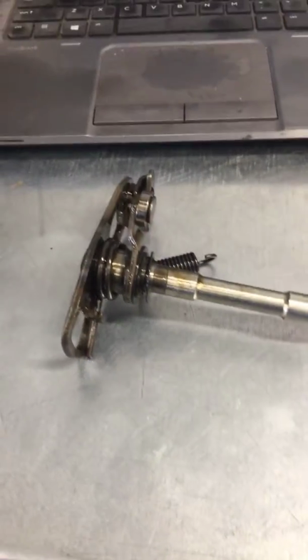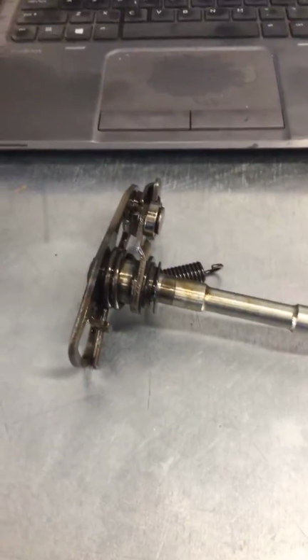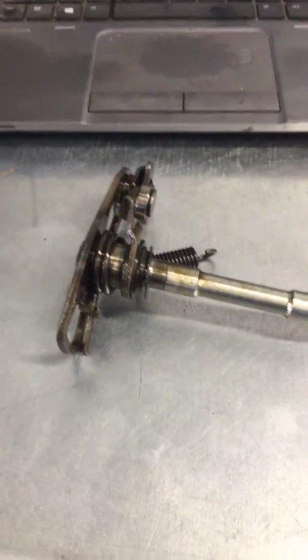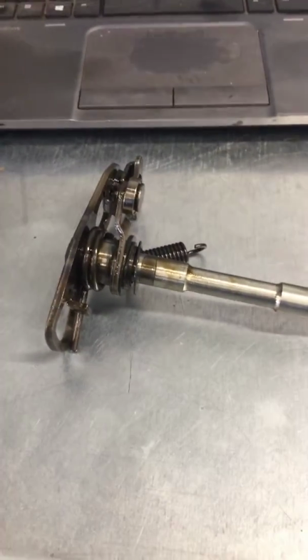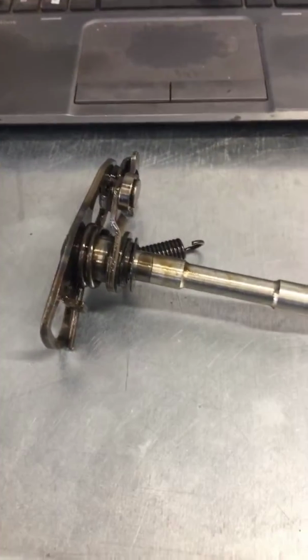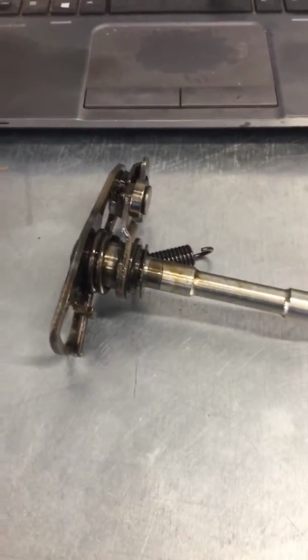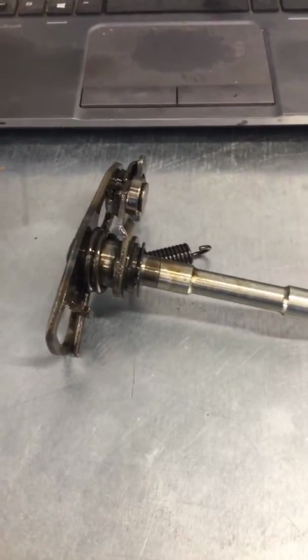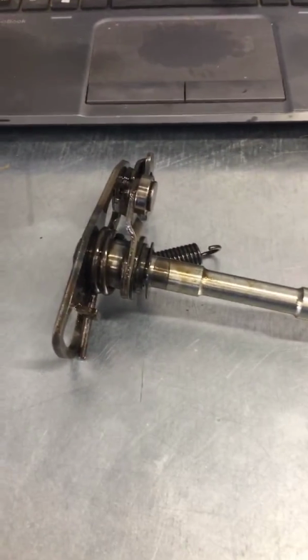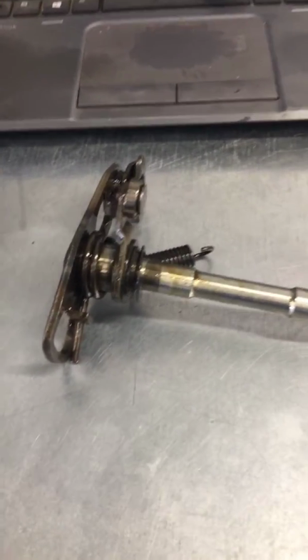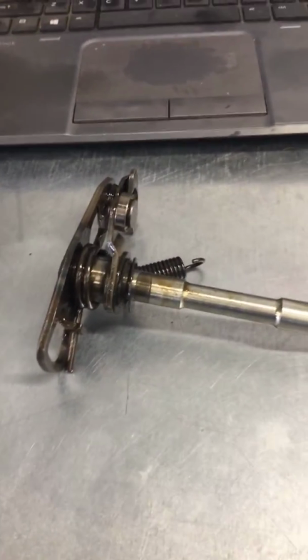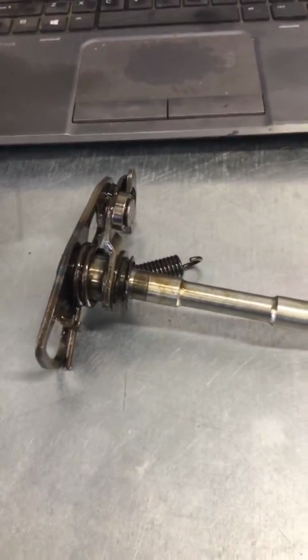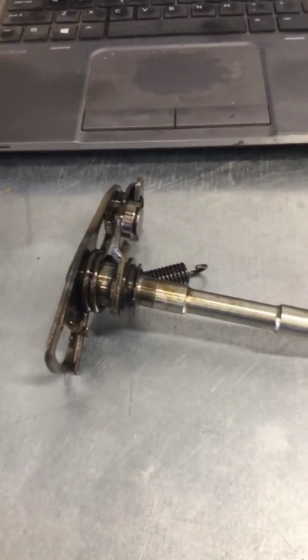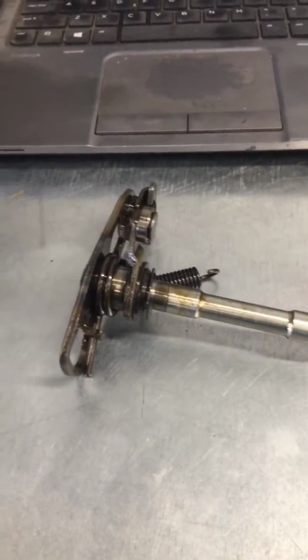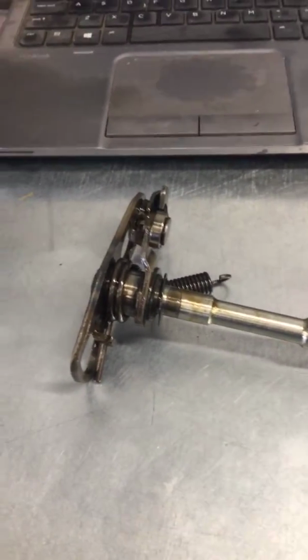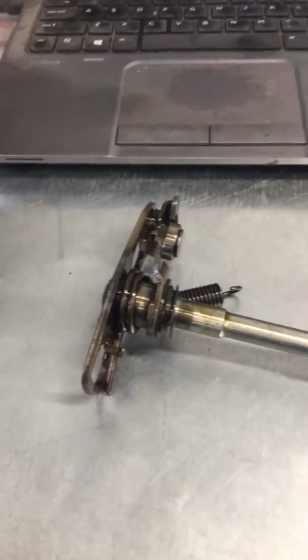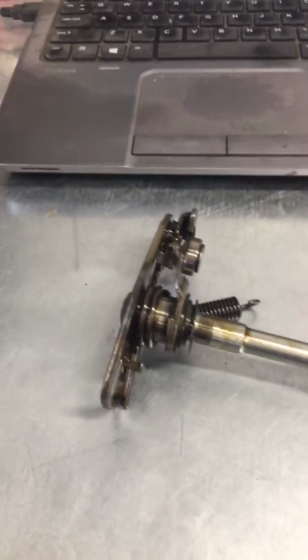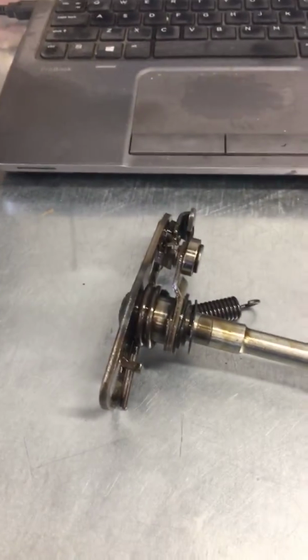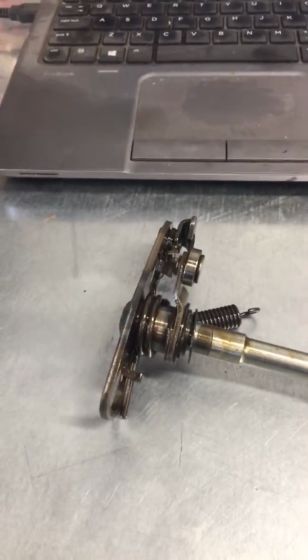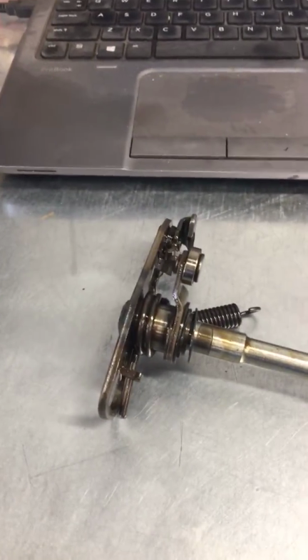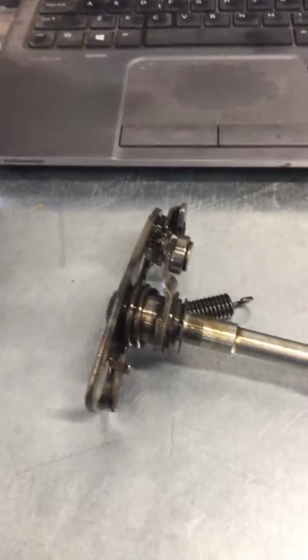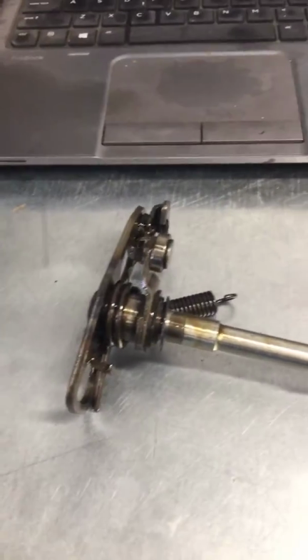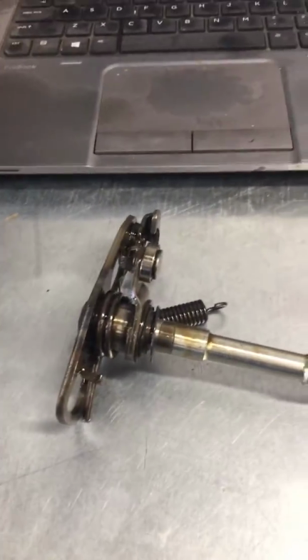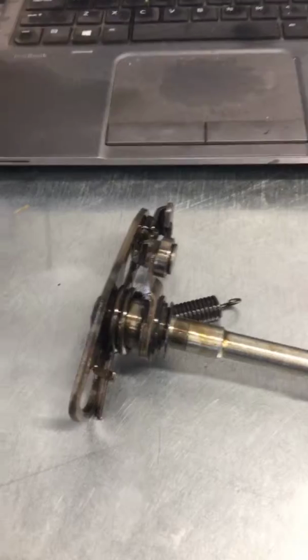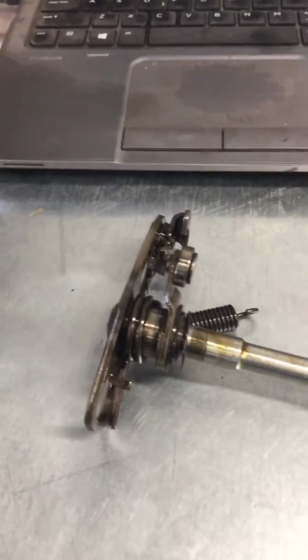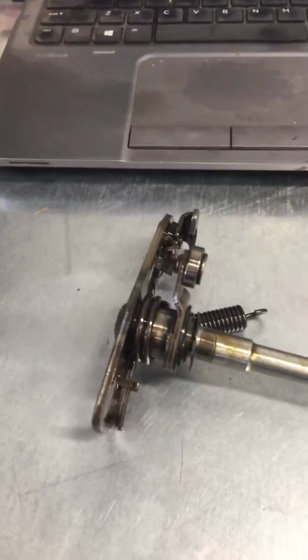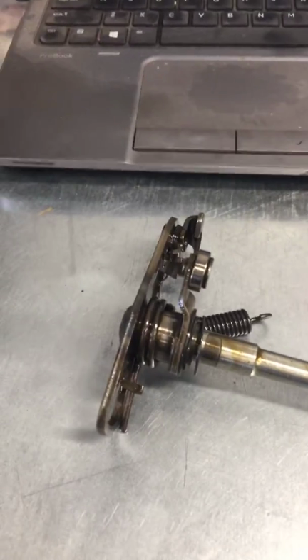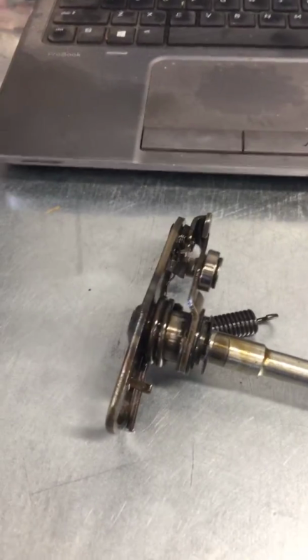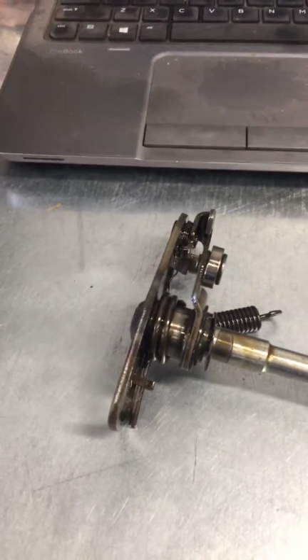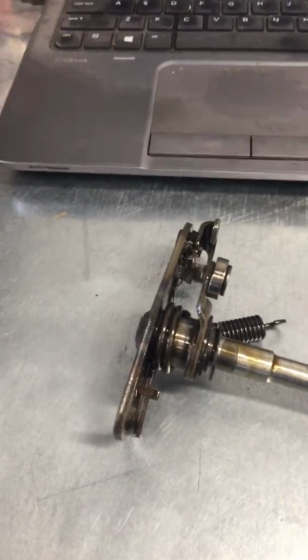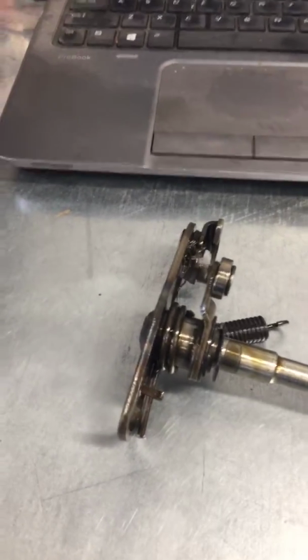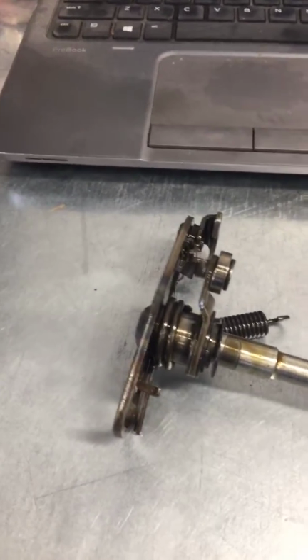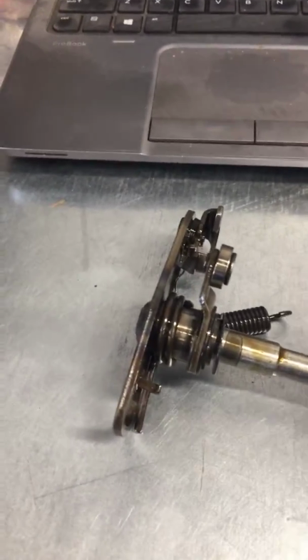Hey Michael, this is Will from GeForce Power Sports. Just wanted to show you what was going on with your shifting on your R1.